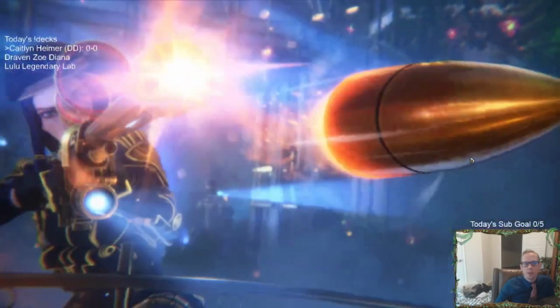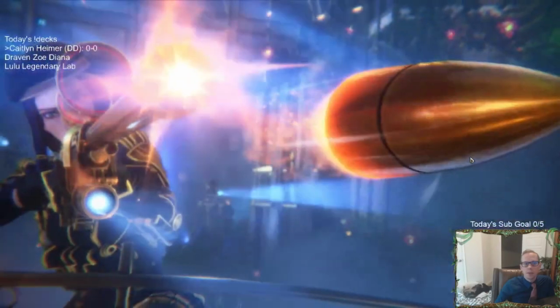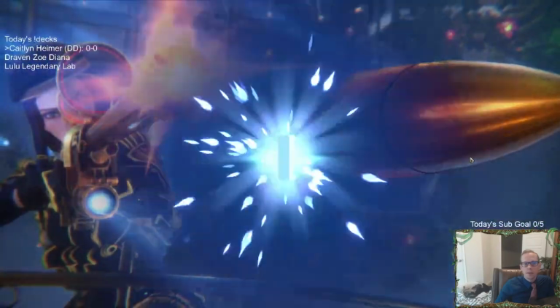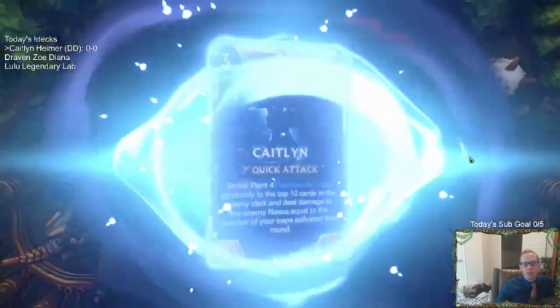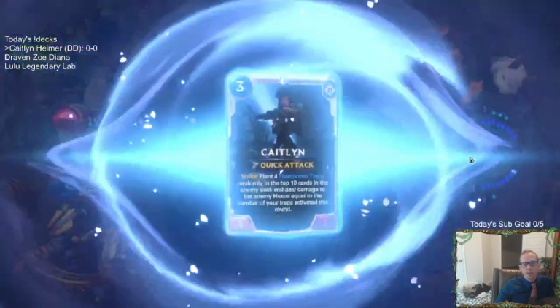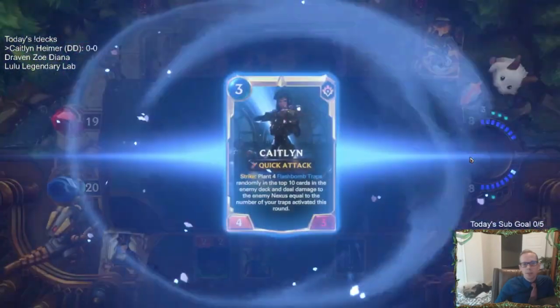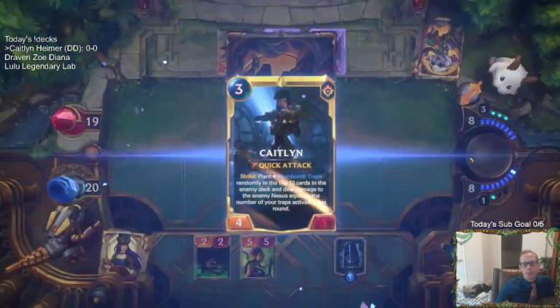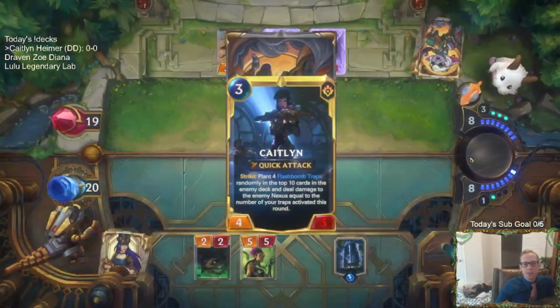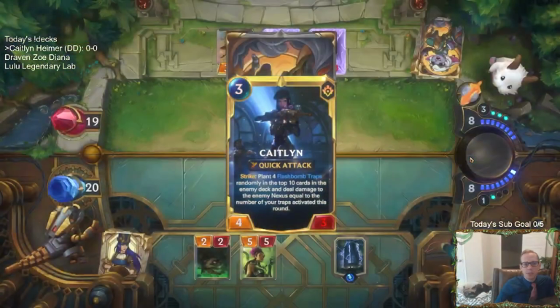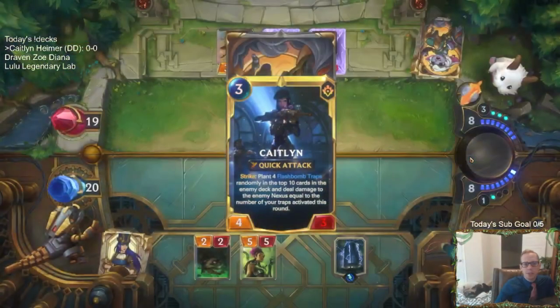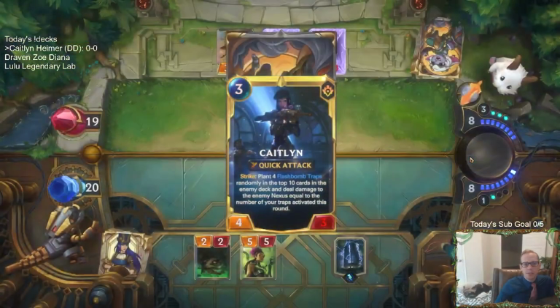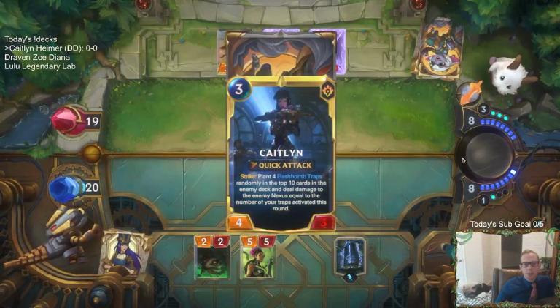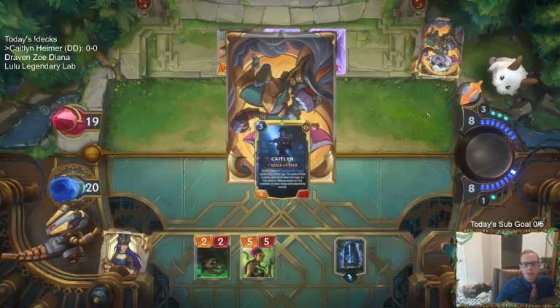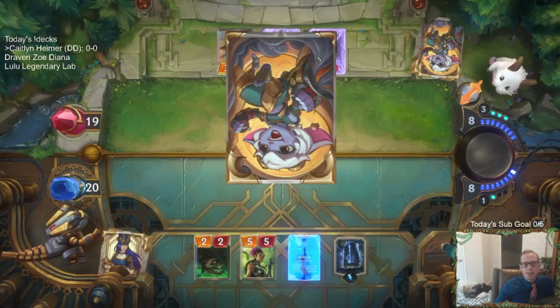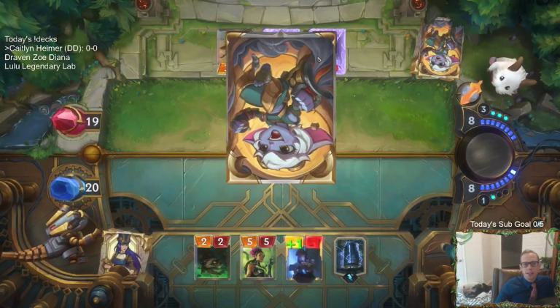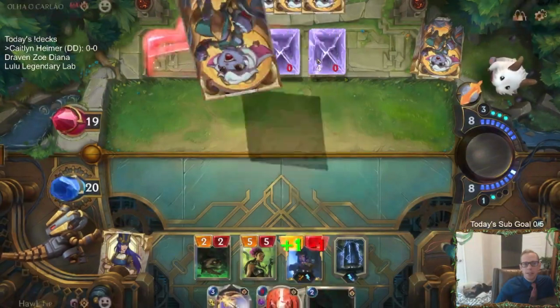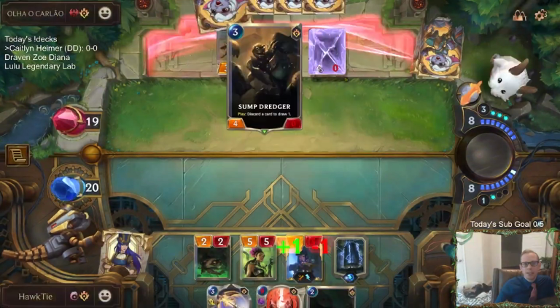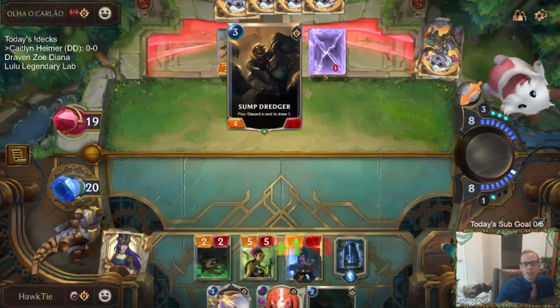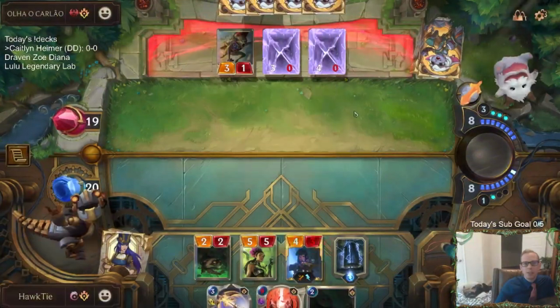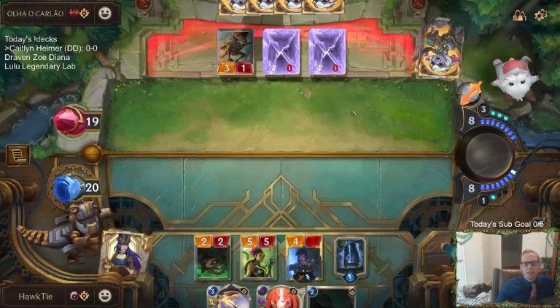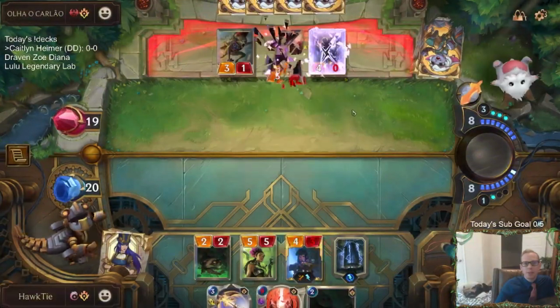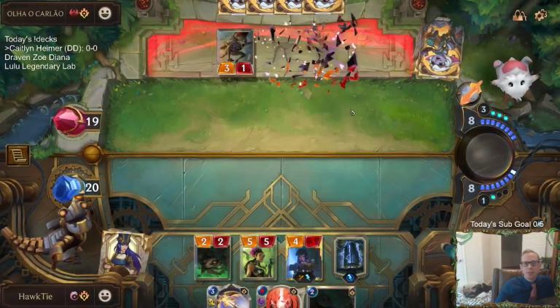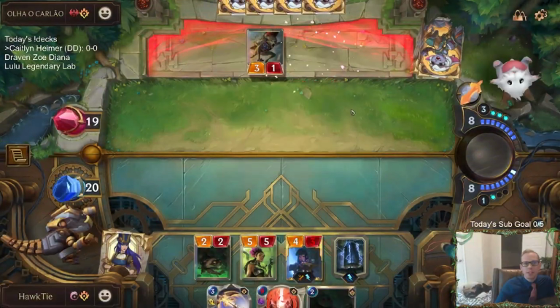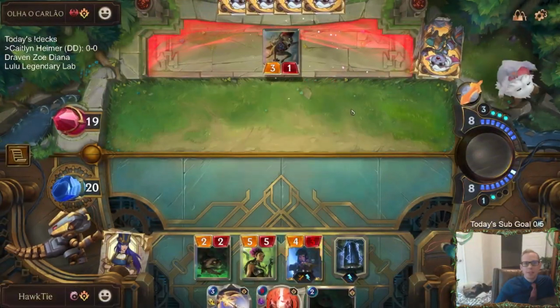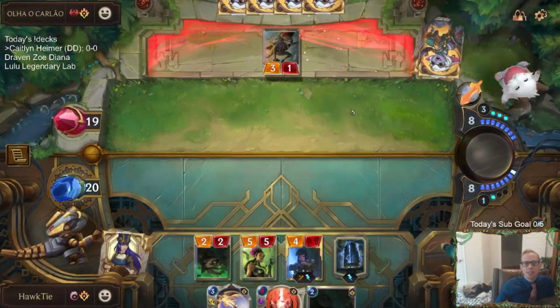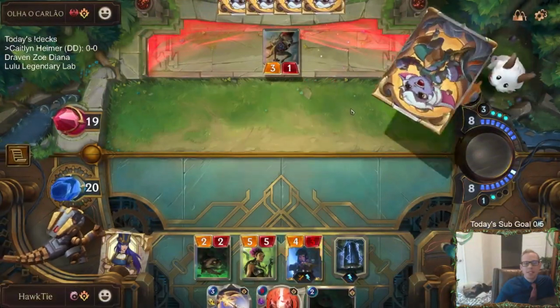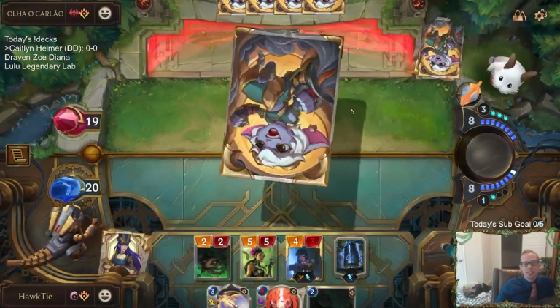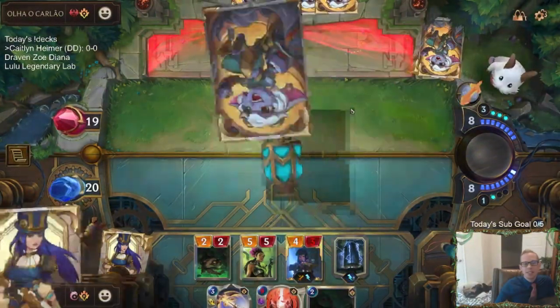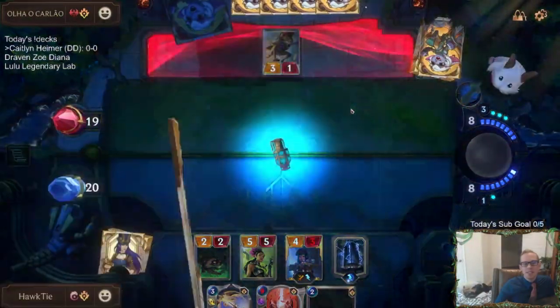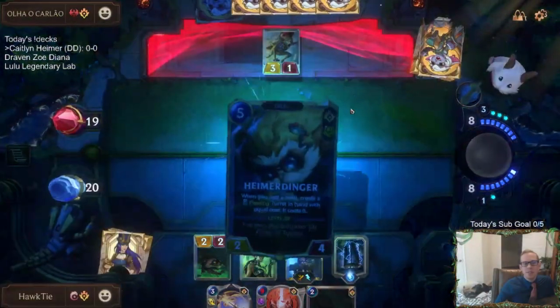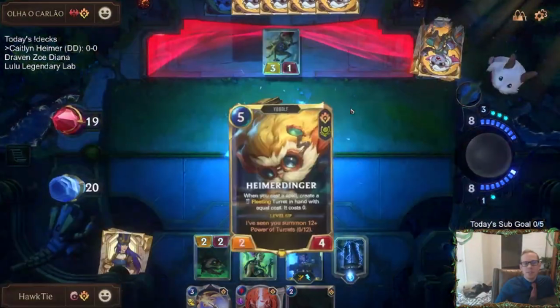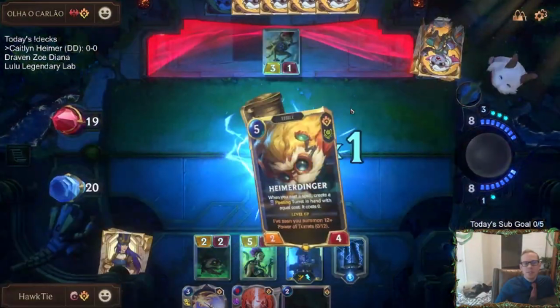So Caitlyn went from zero to leveled up right there — the four Flash Bomb Traps and the one Puff Cap.